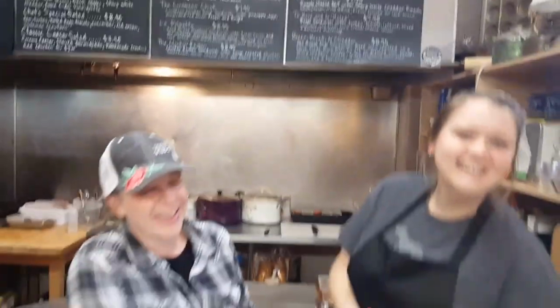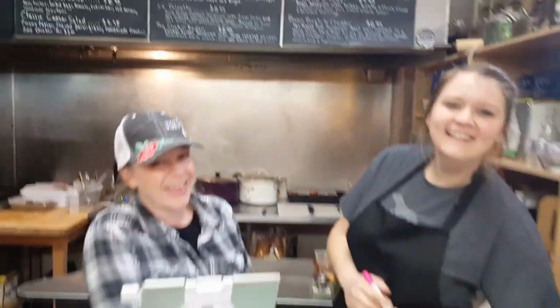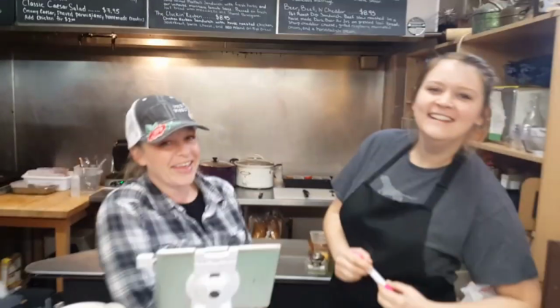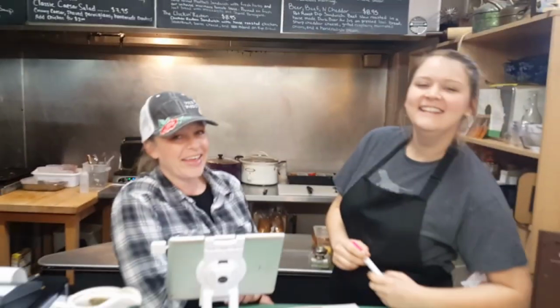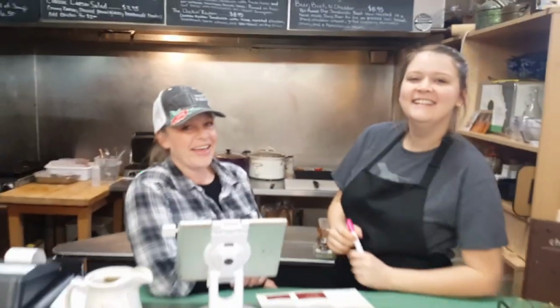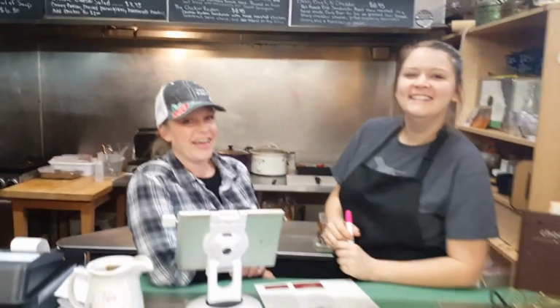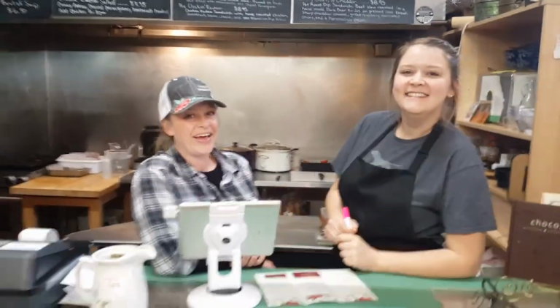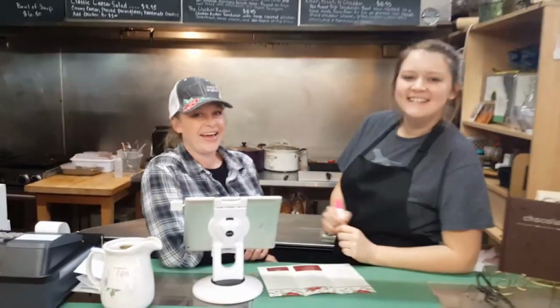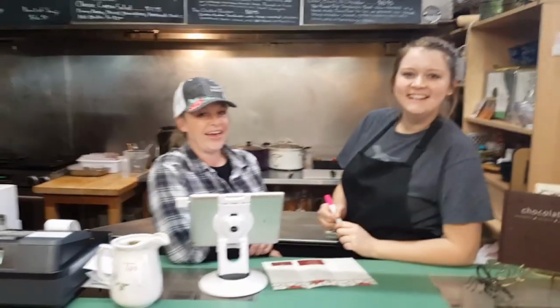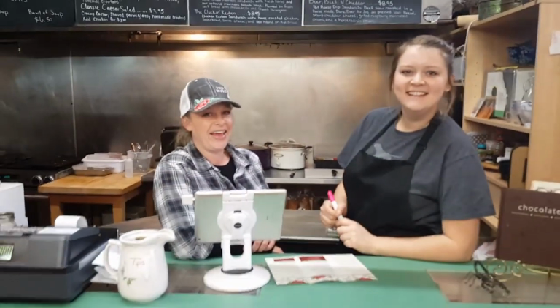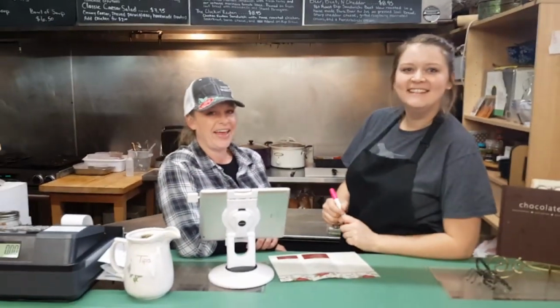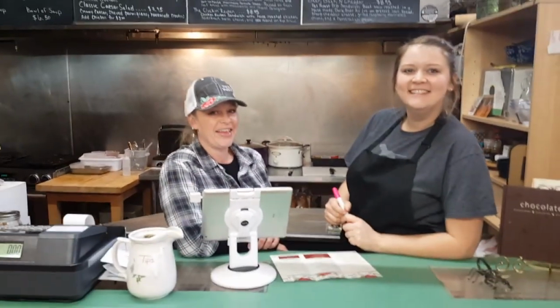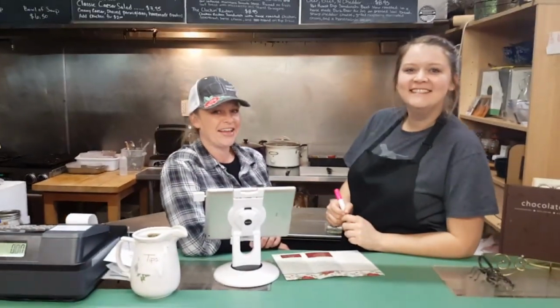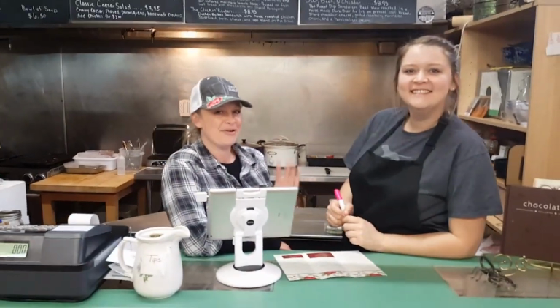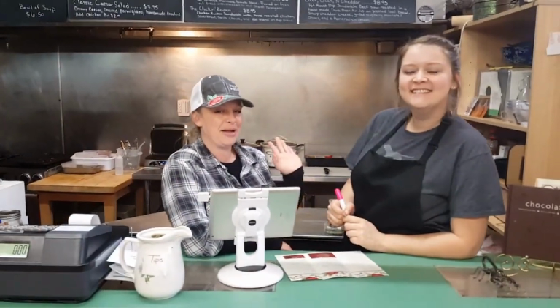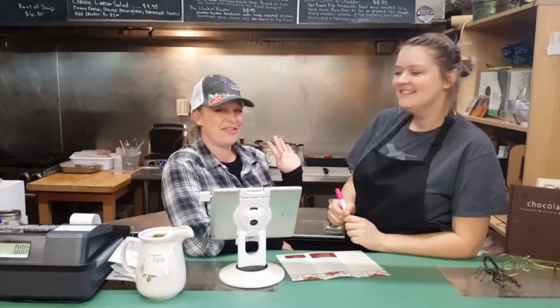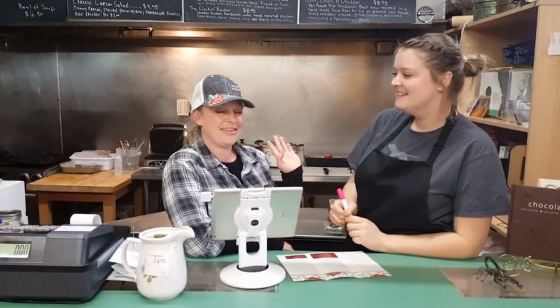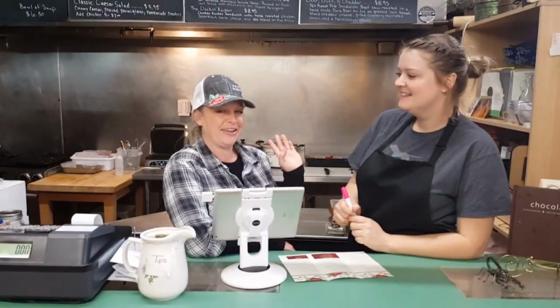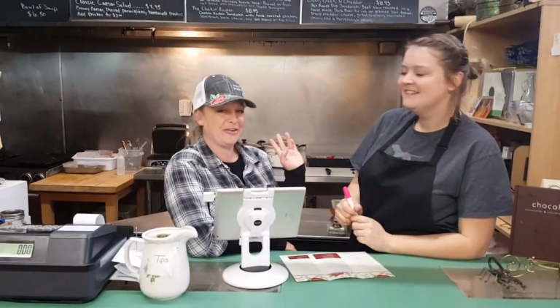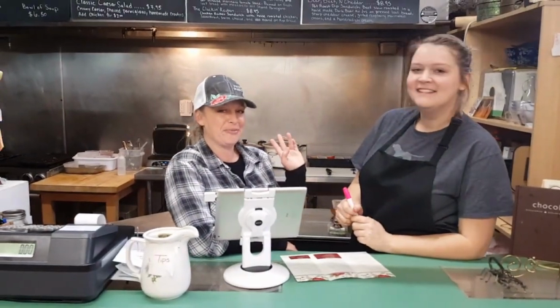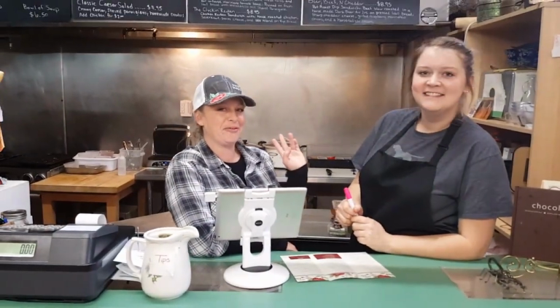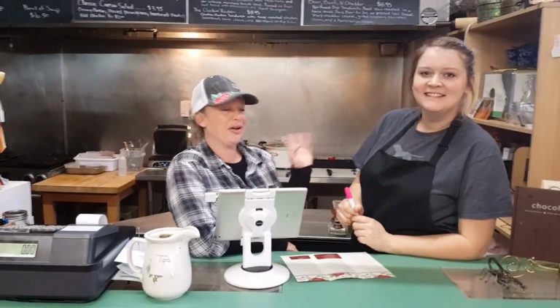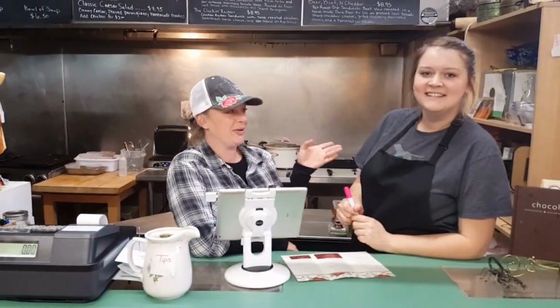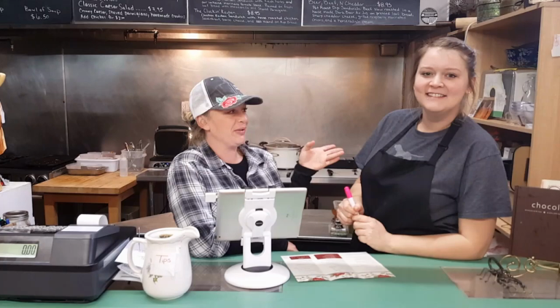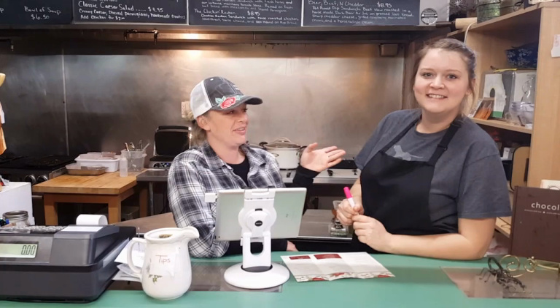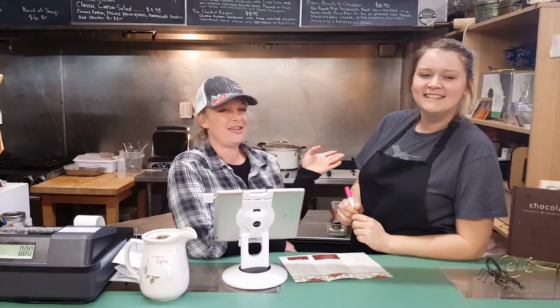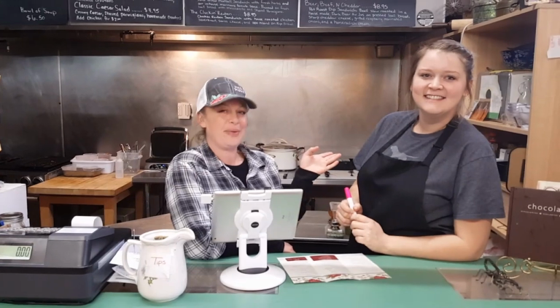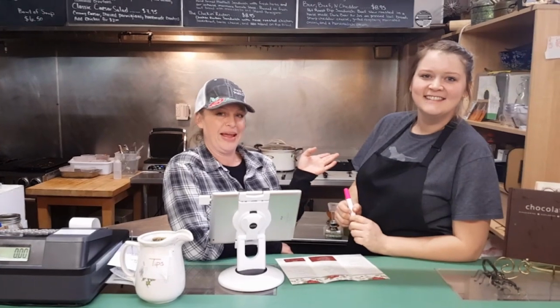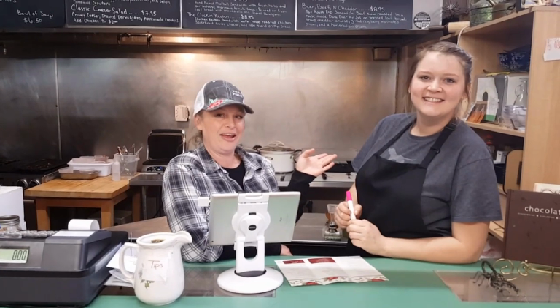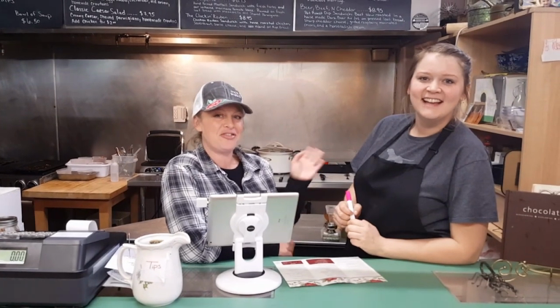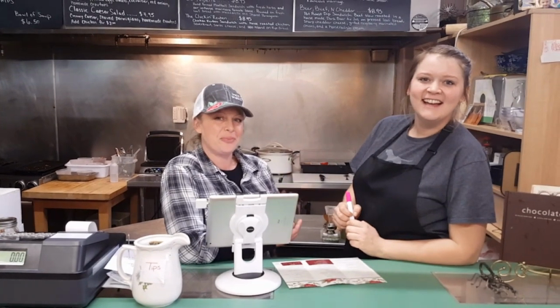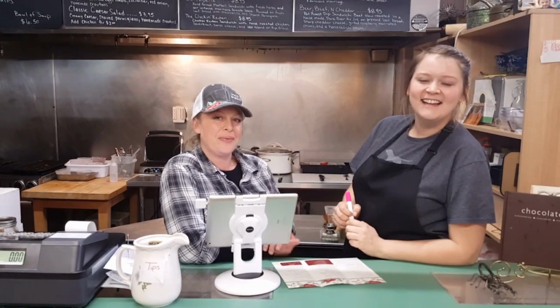Hi! My name is Taylor from Over Yonder, and this is Paige. Hi.